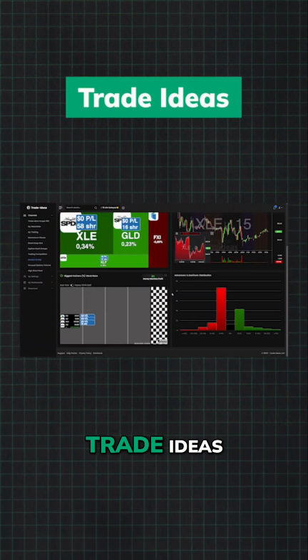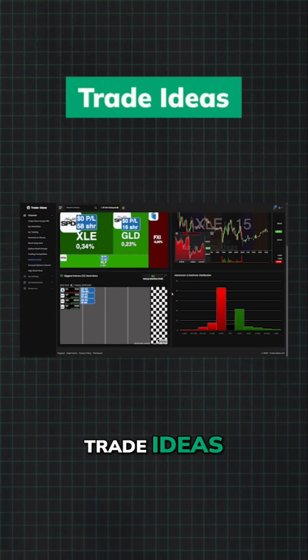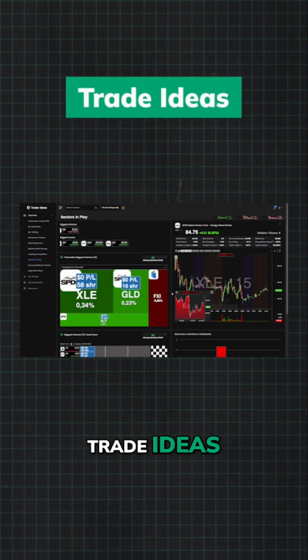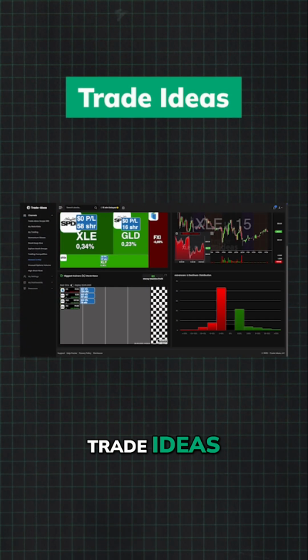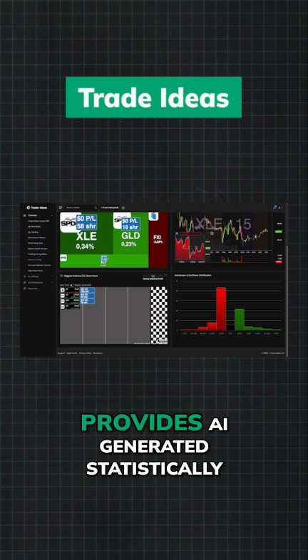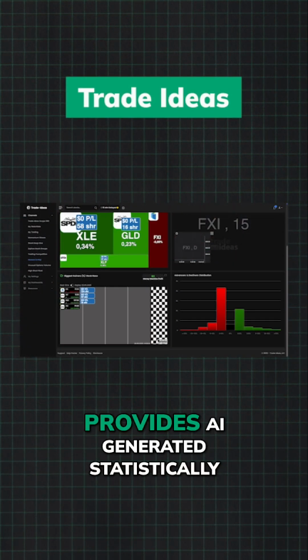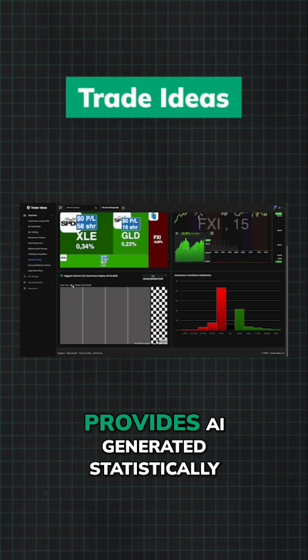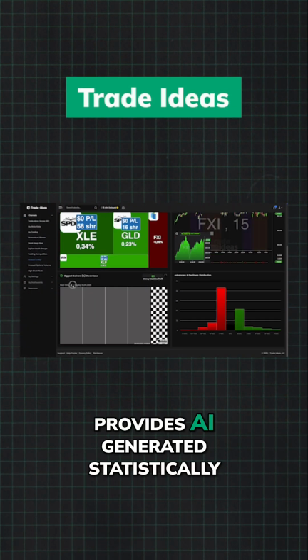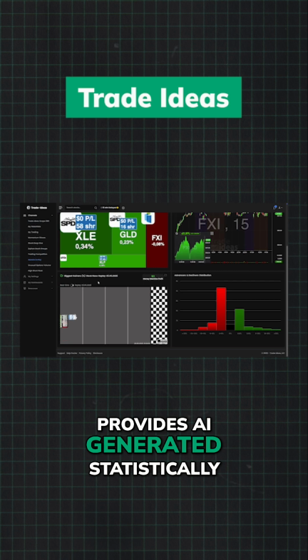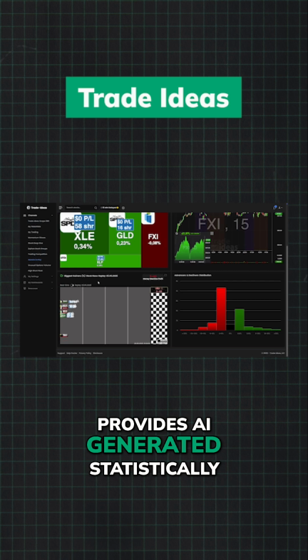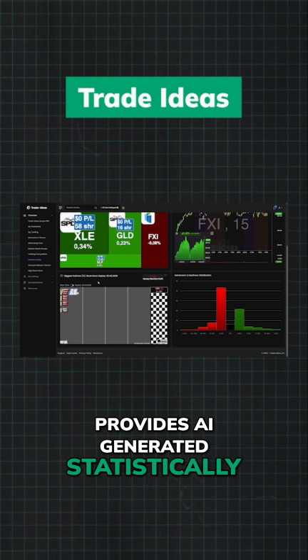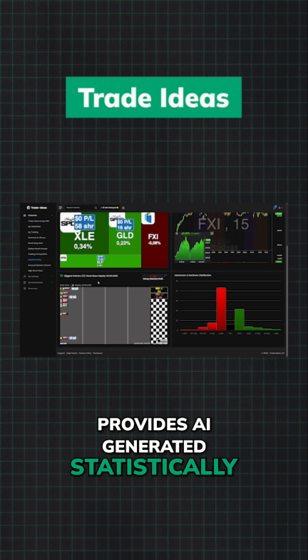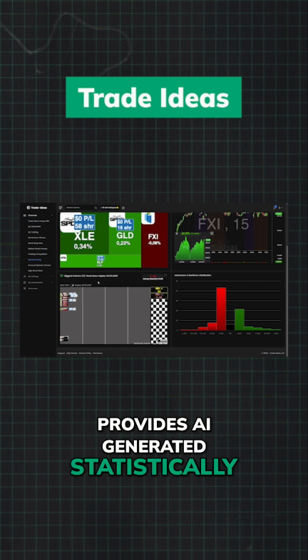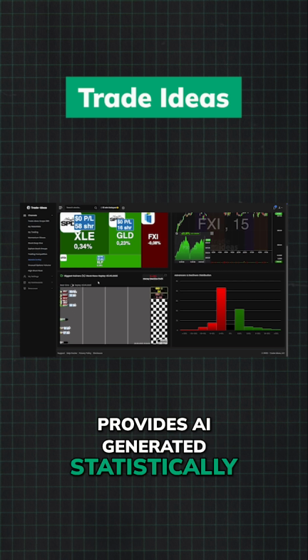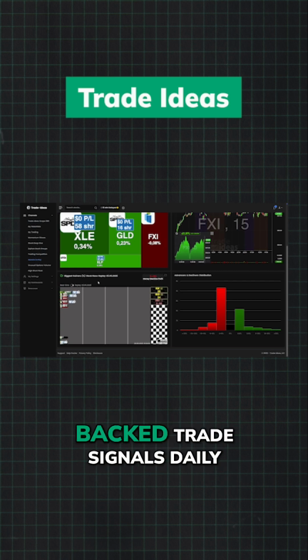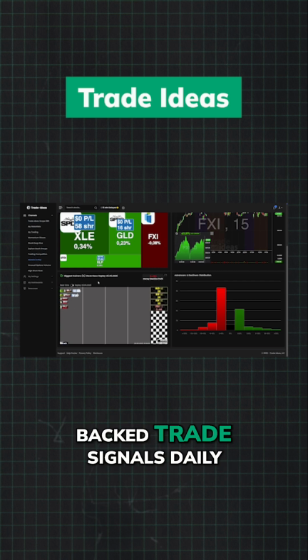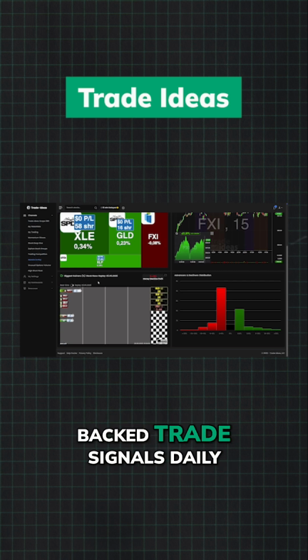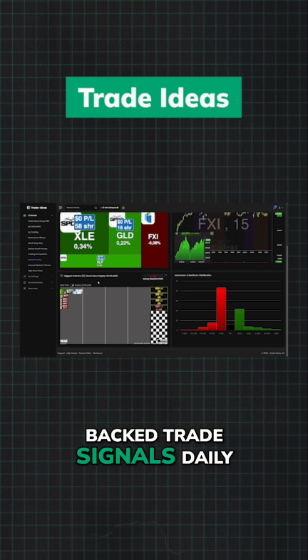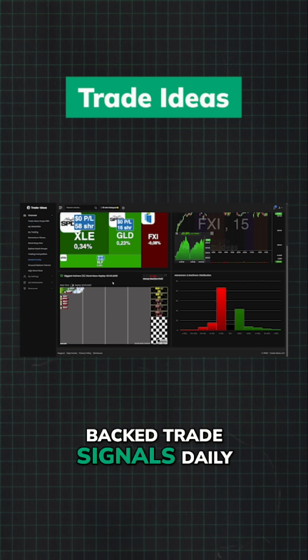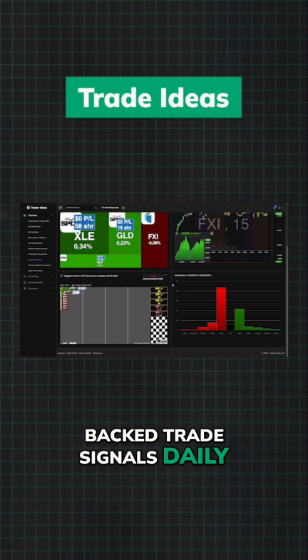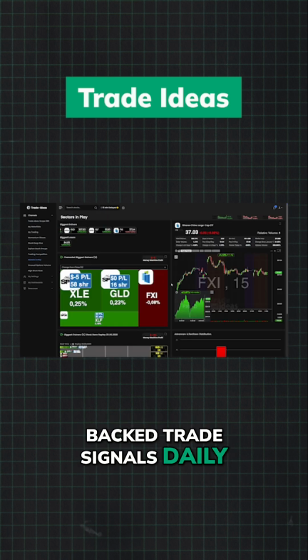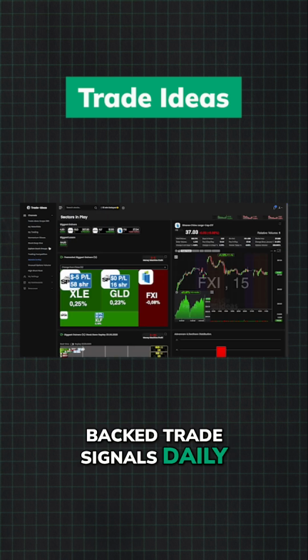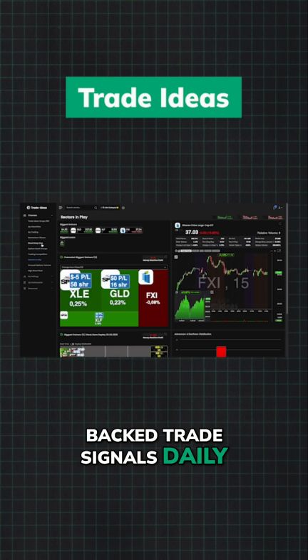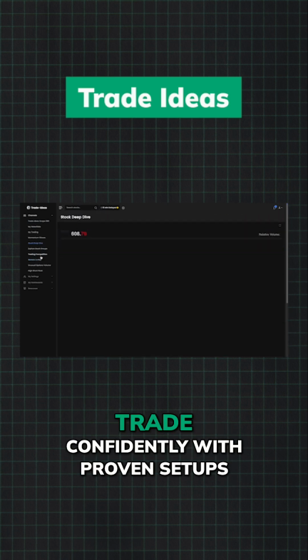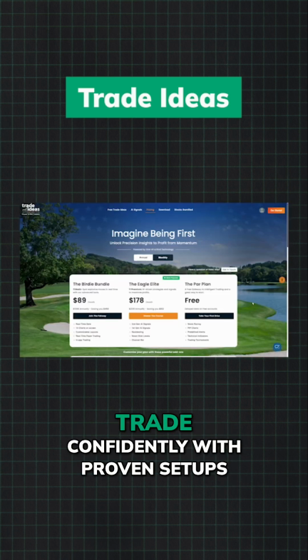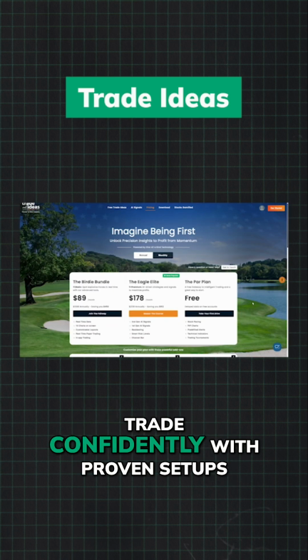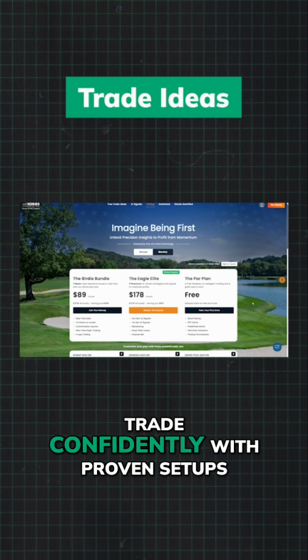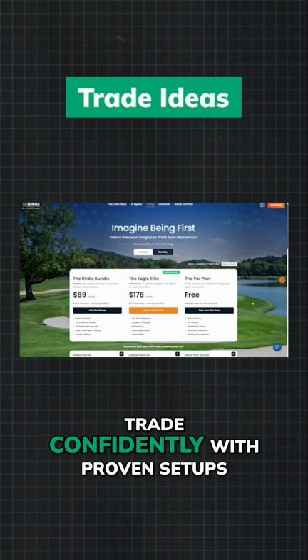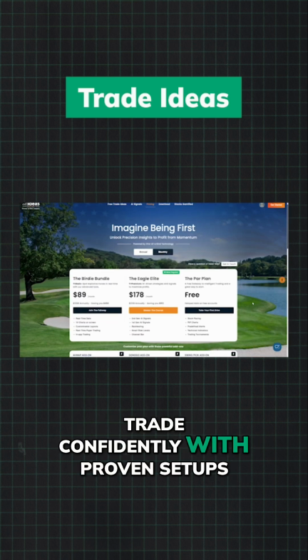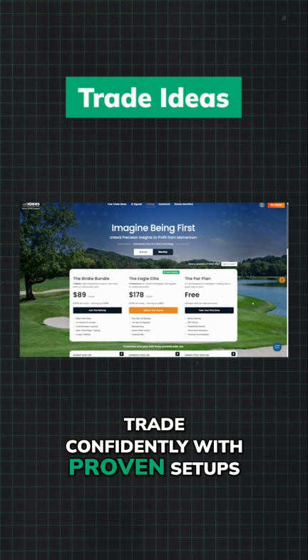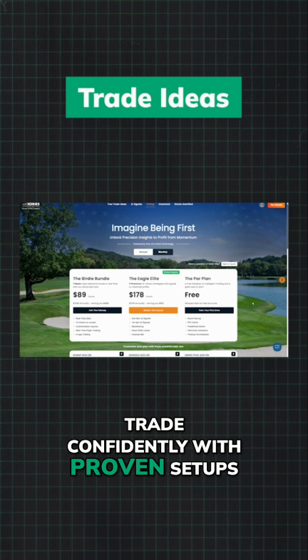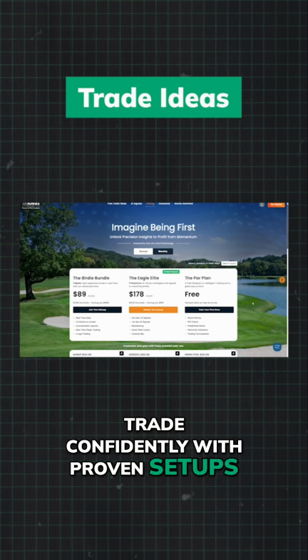Trade Ideas provides AI-generated, statistically-backed trade signals daily. Trade confidently with proven setups.